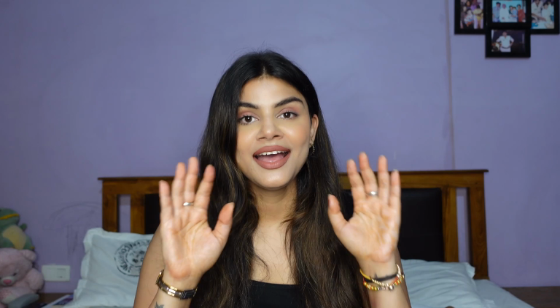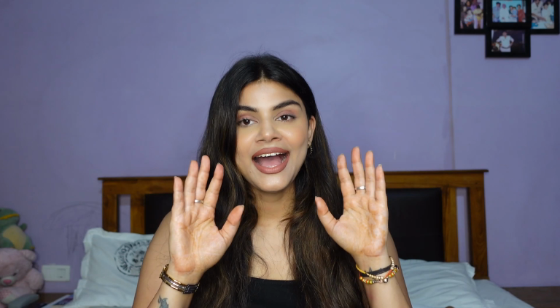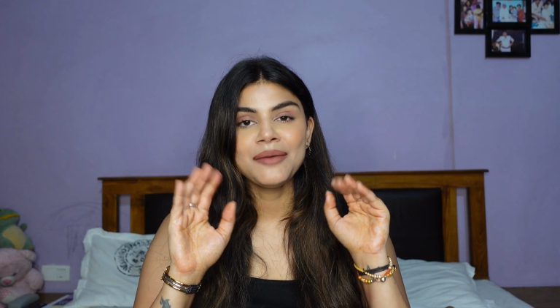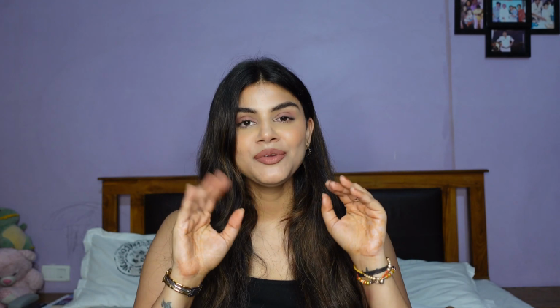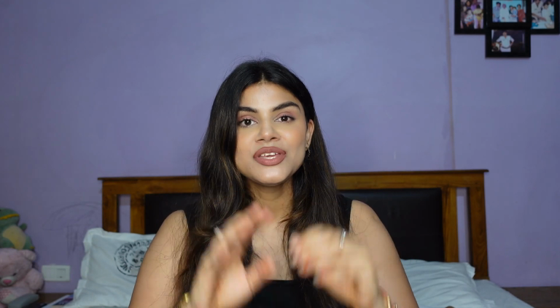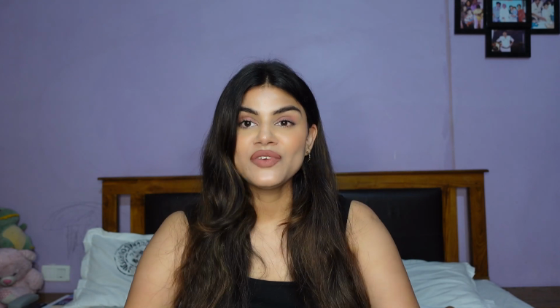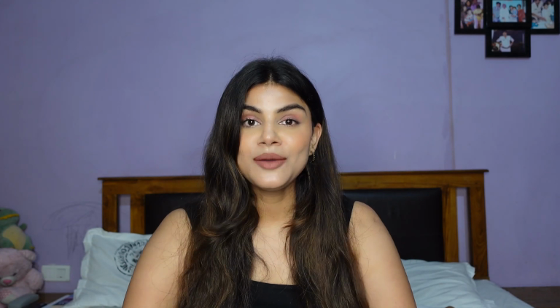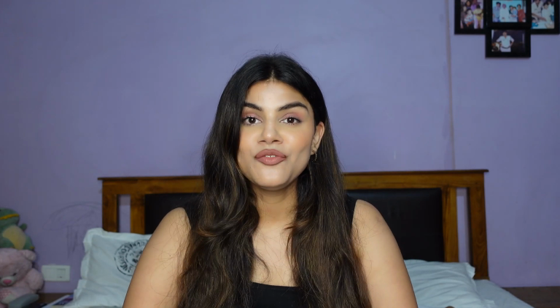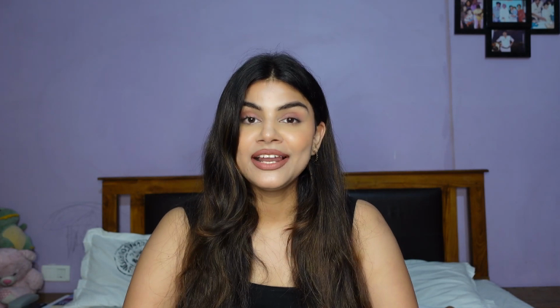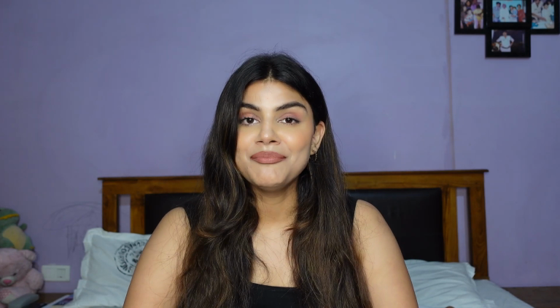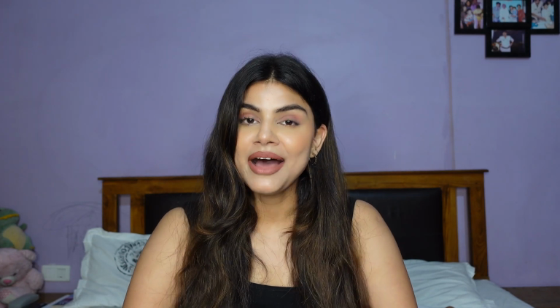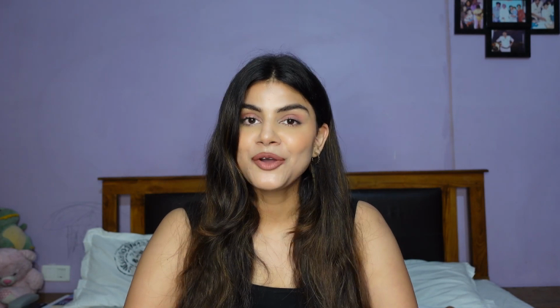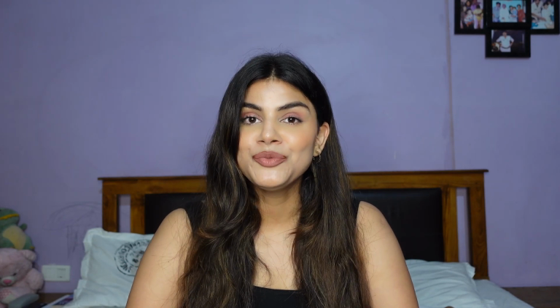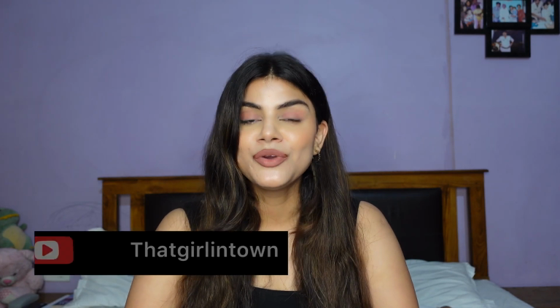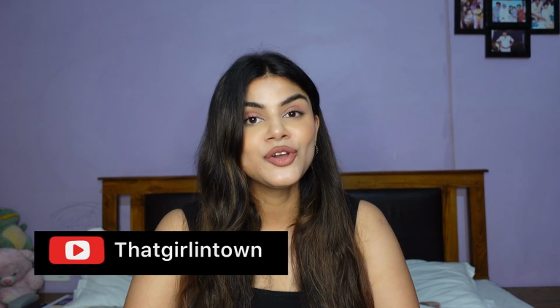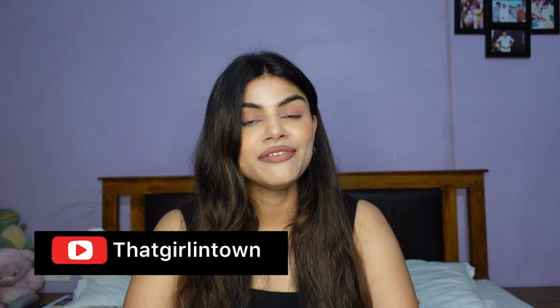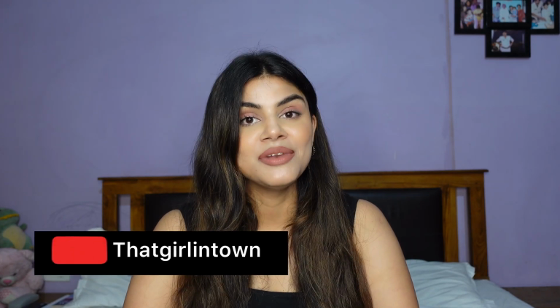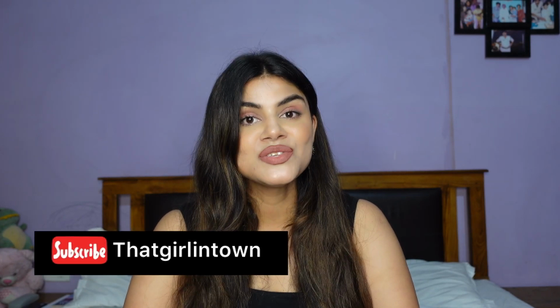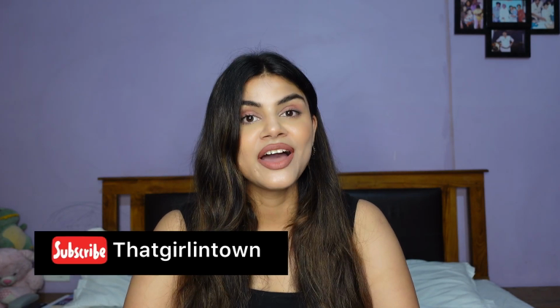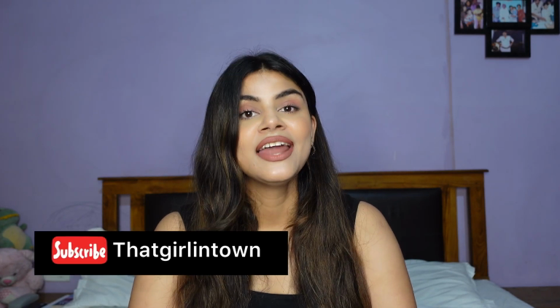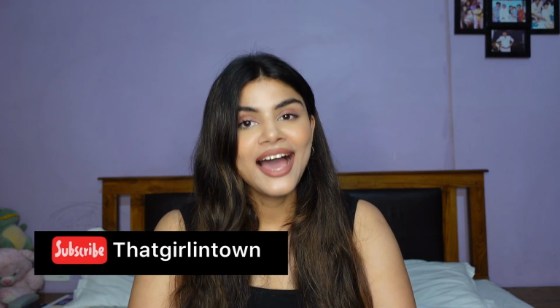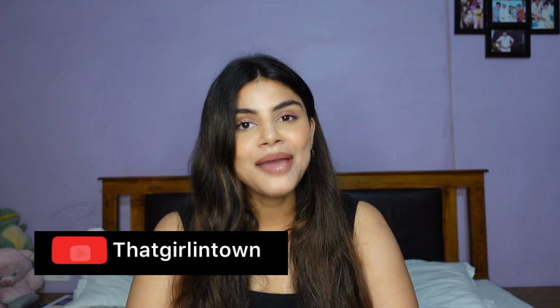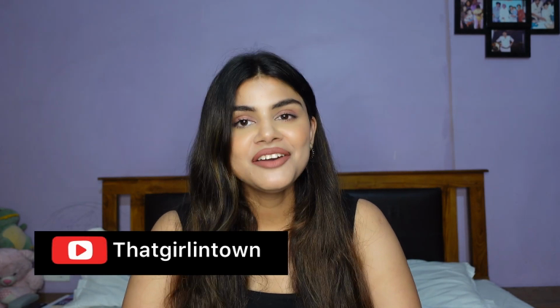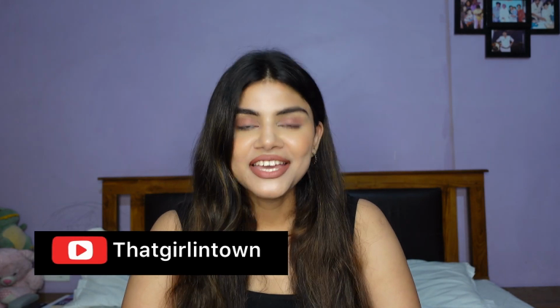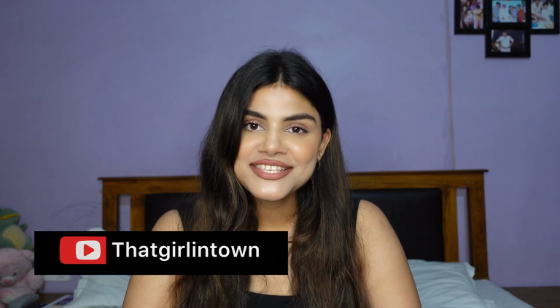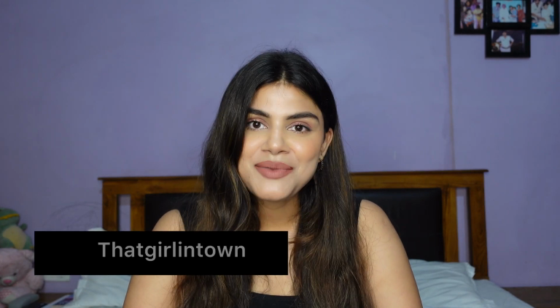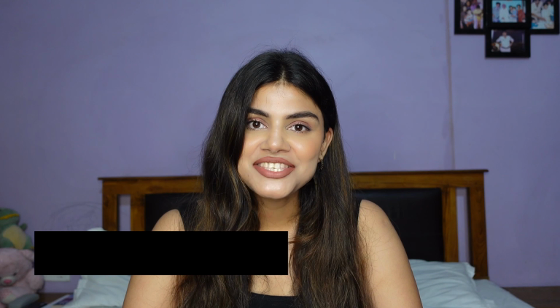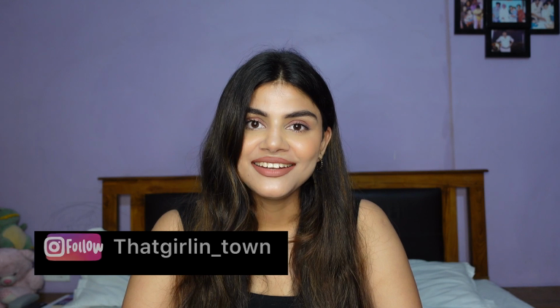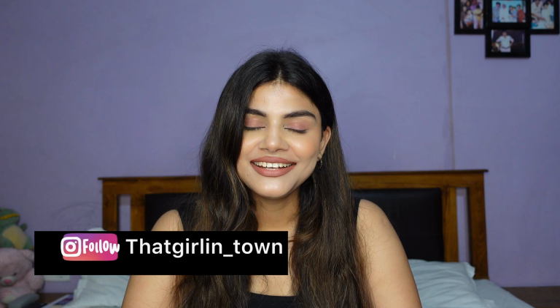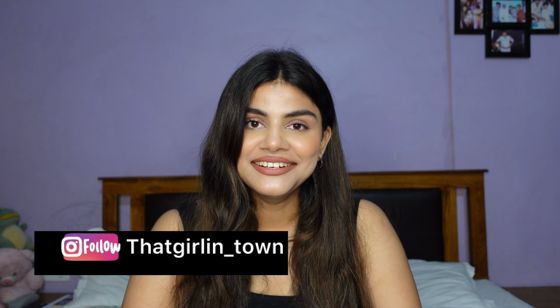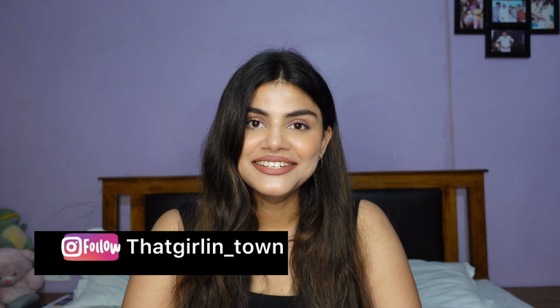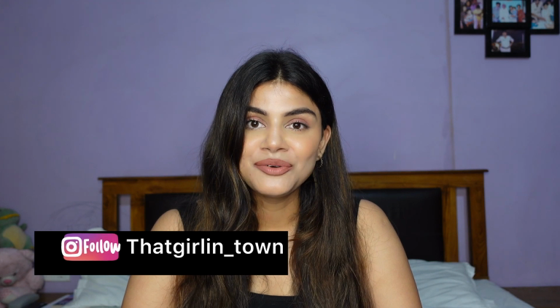Hi my beauties, welcome or welcome back. Hope you and your family is fine. I am Lavi and this is my channel, That Girl in Town.